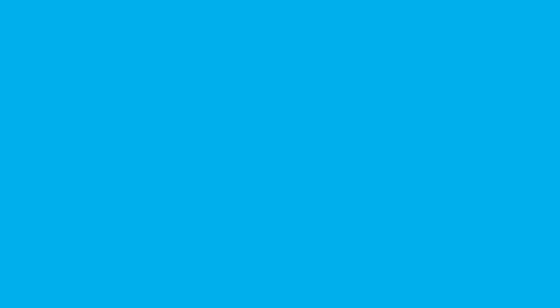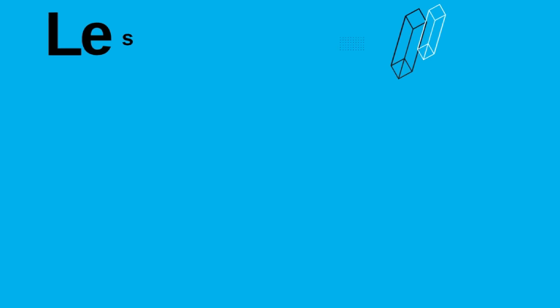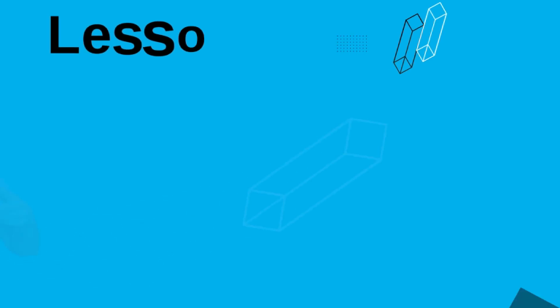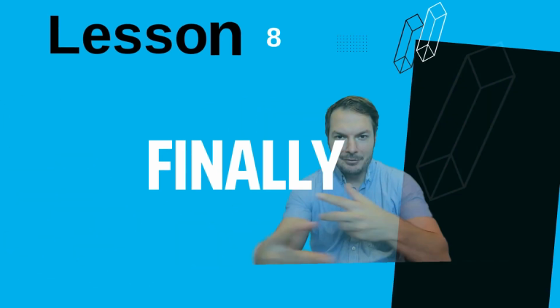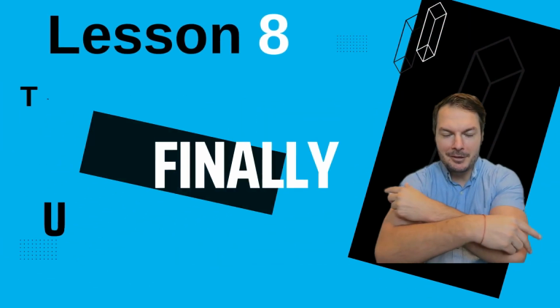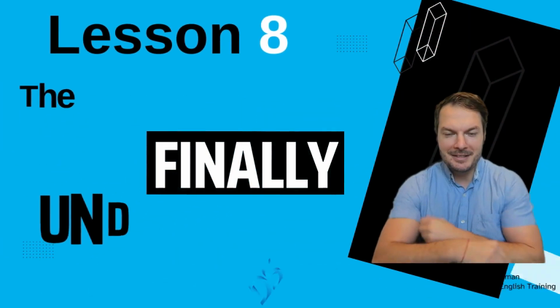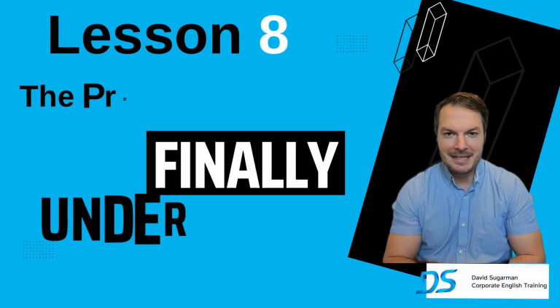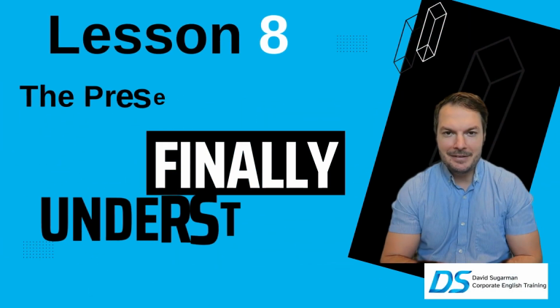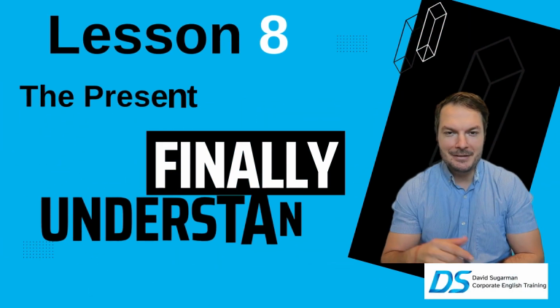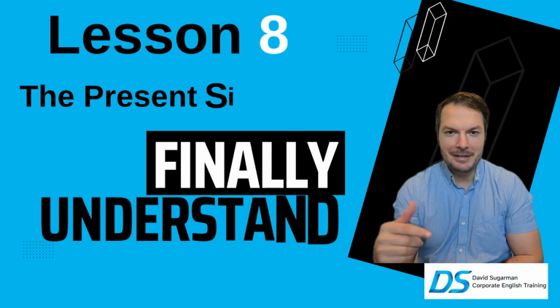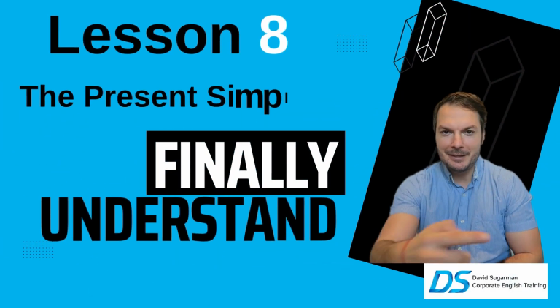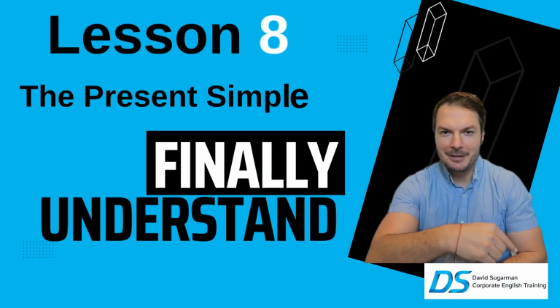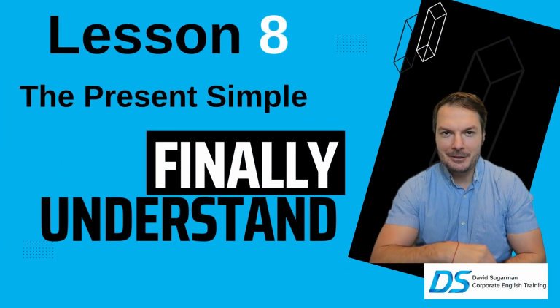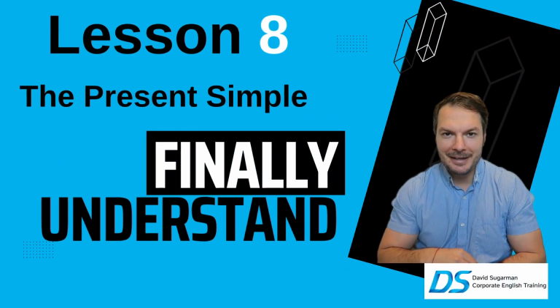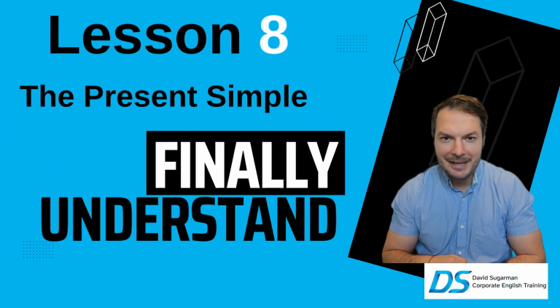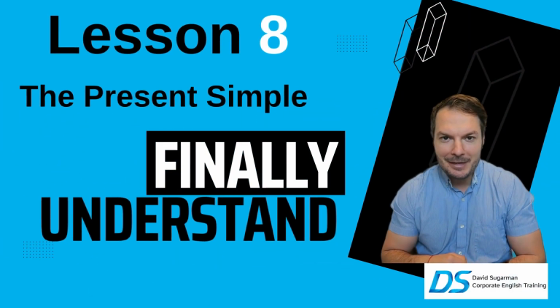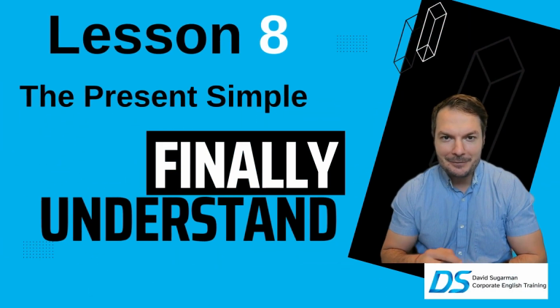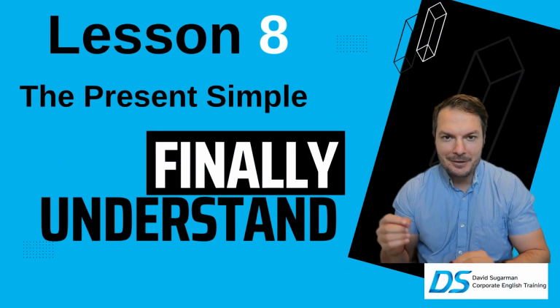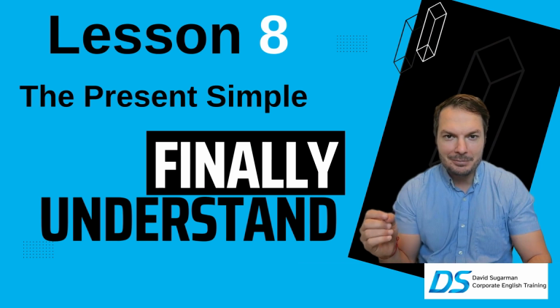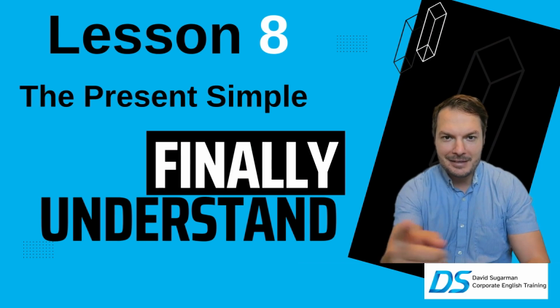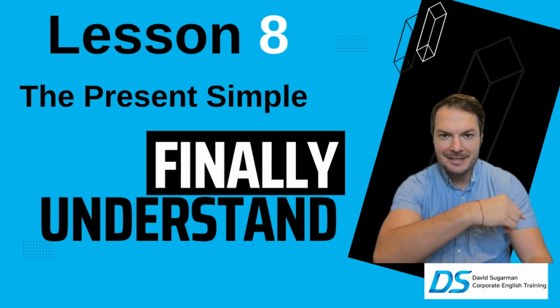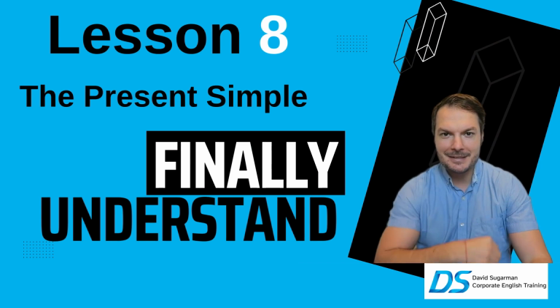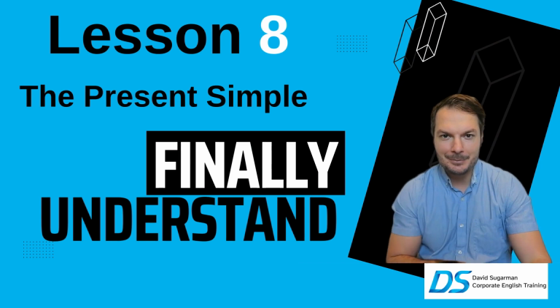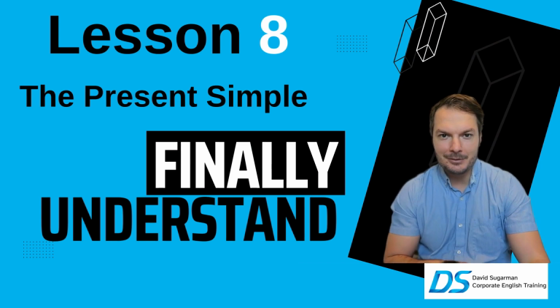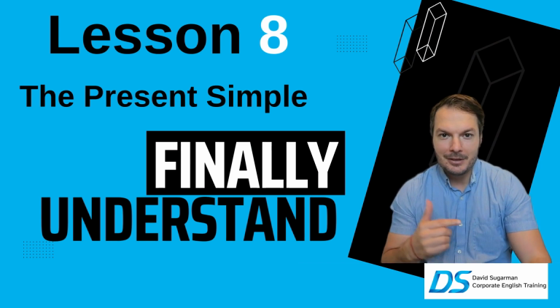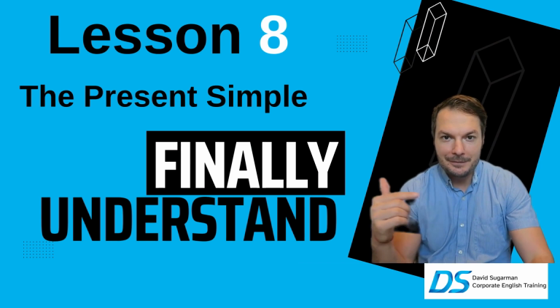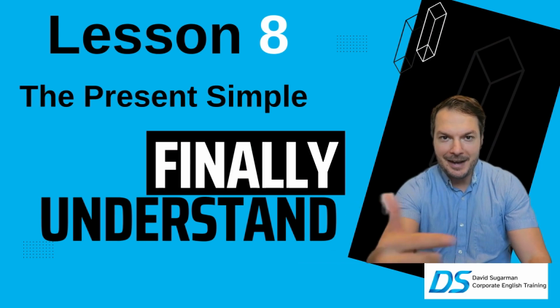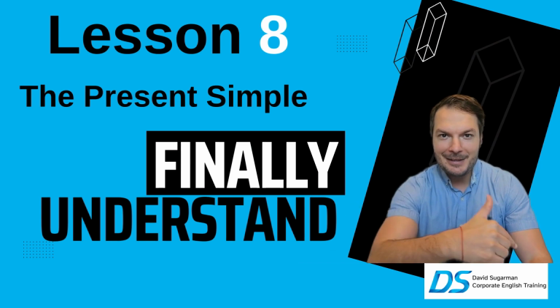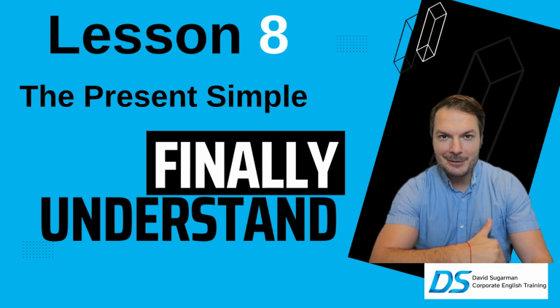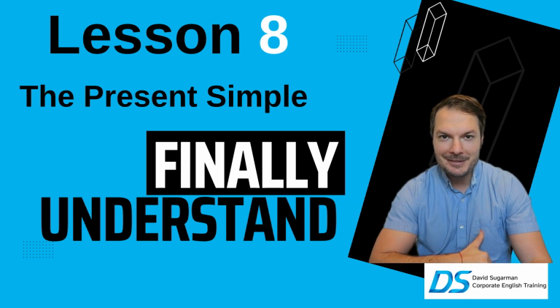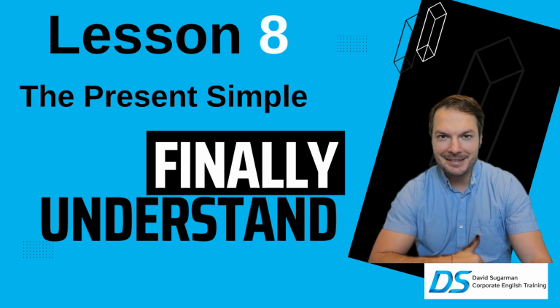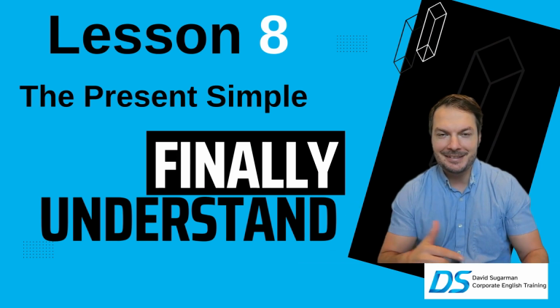Hey everyone, it's David, your English teacher. Get ready for the present simple — finally understand it.